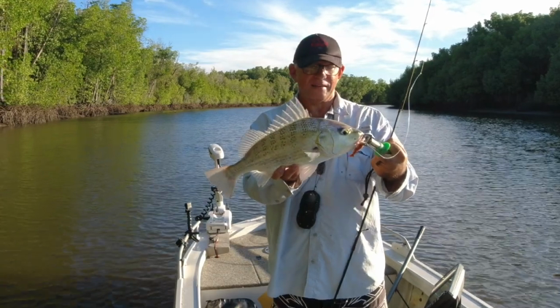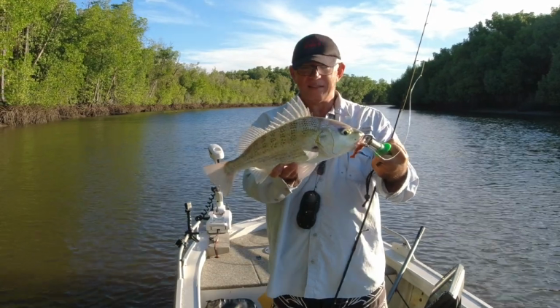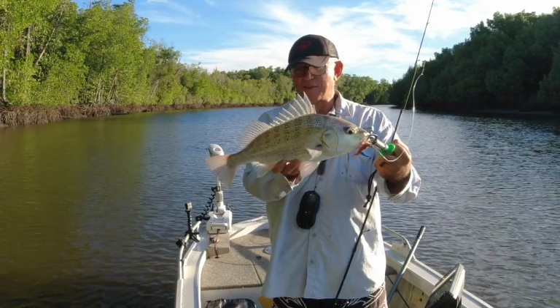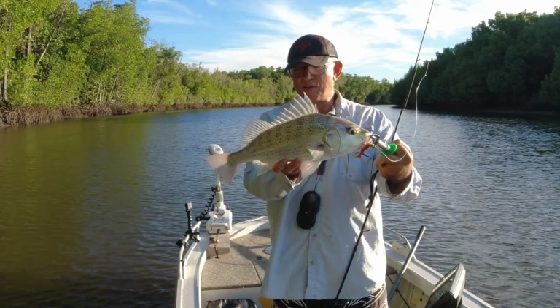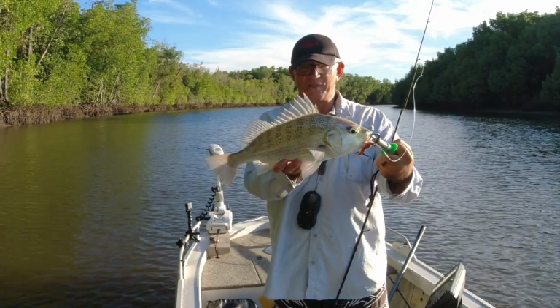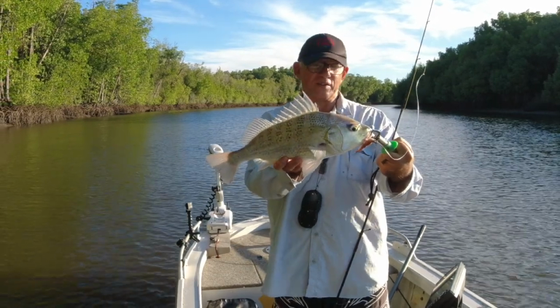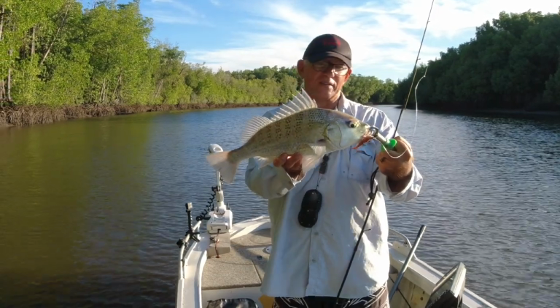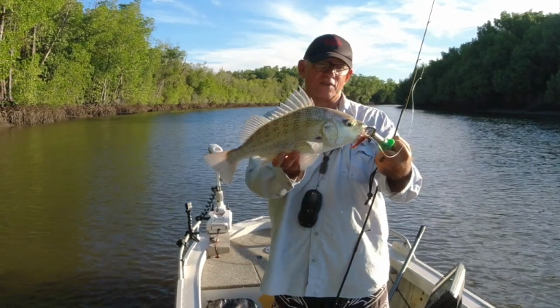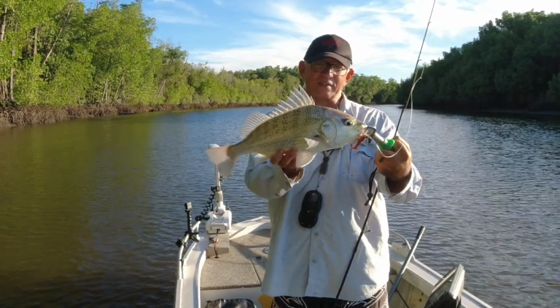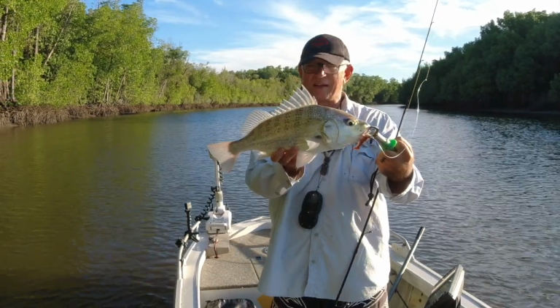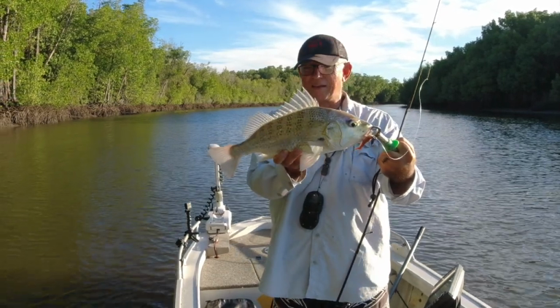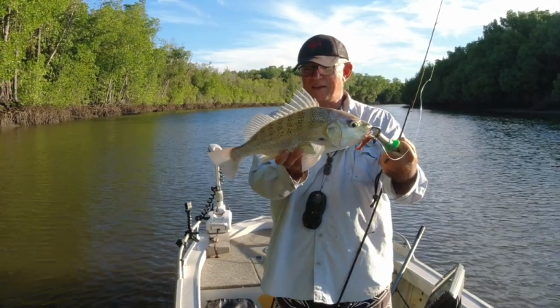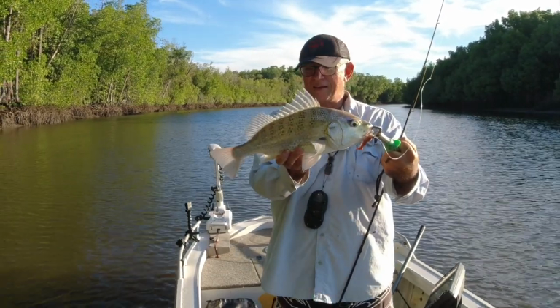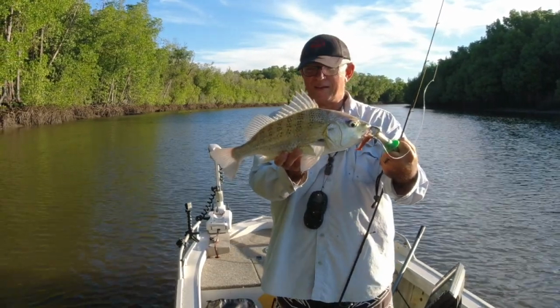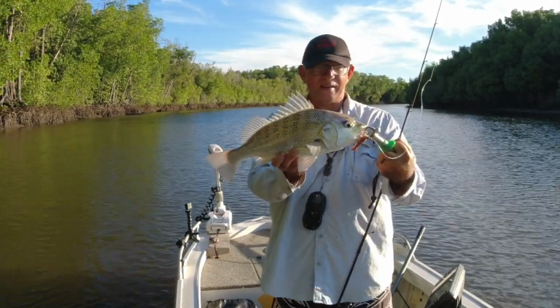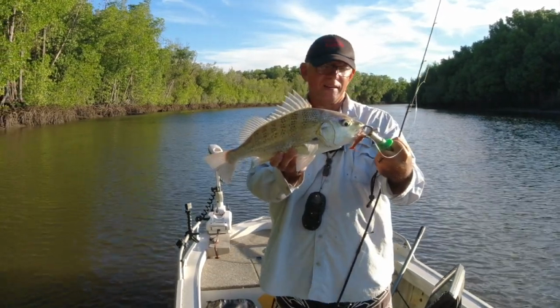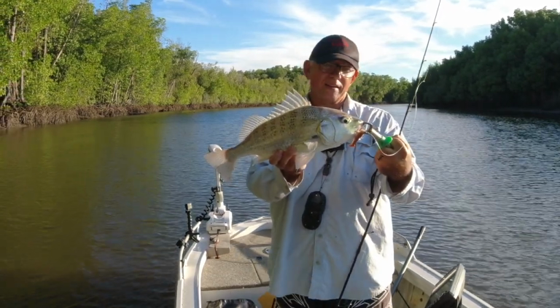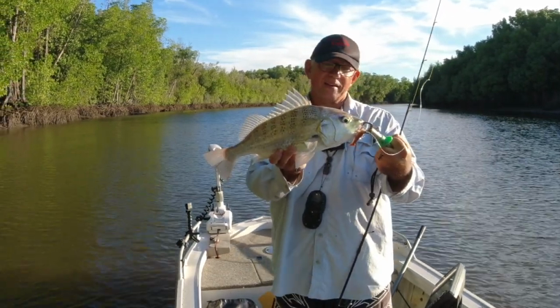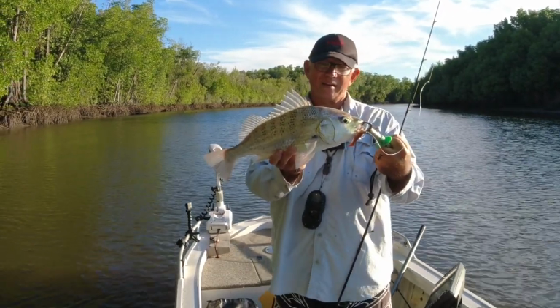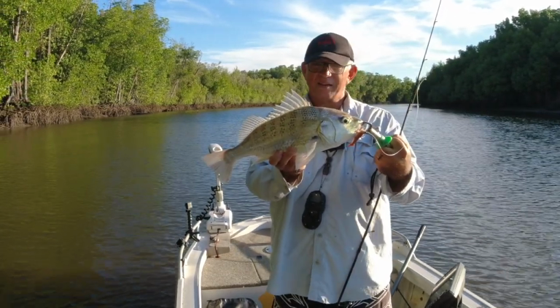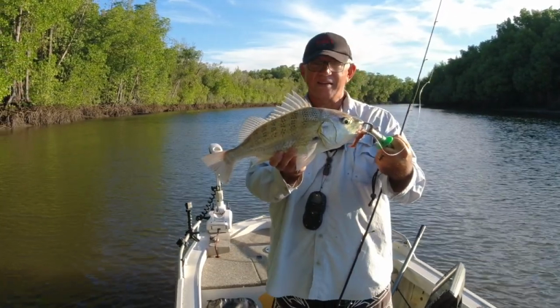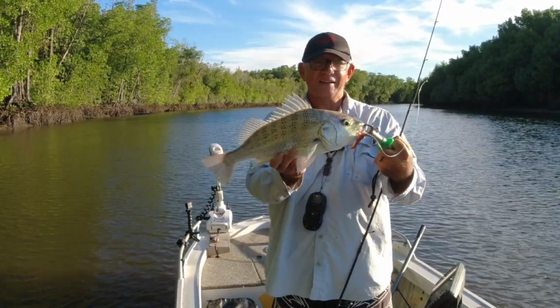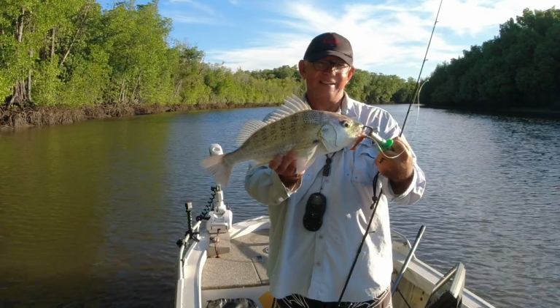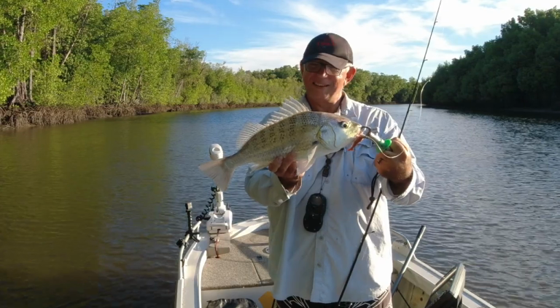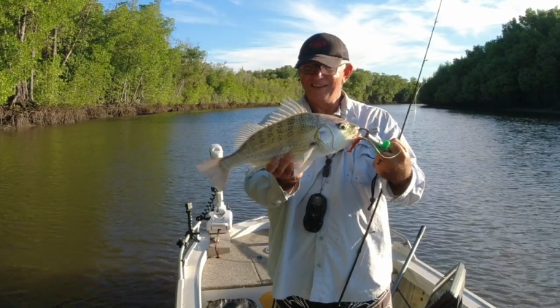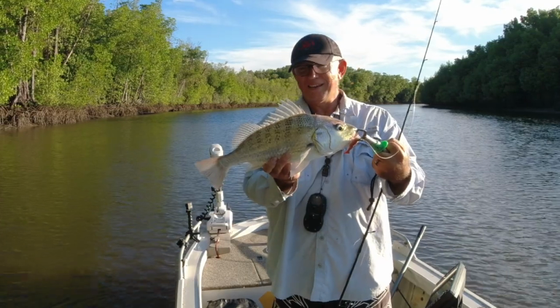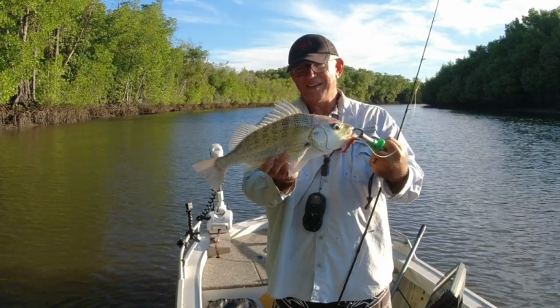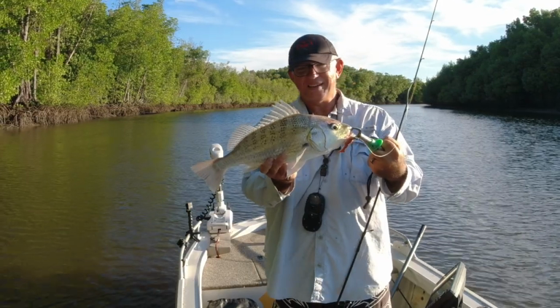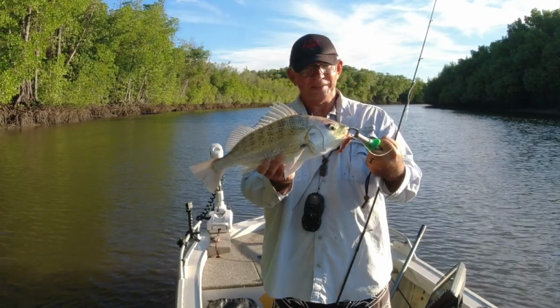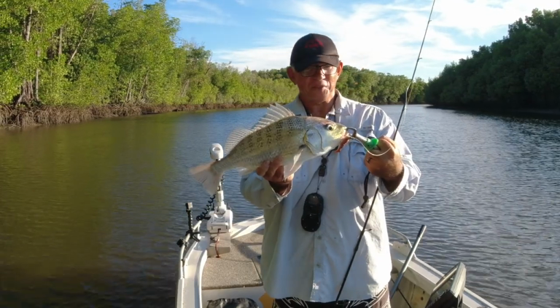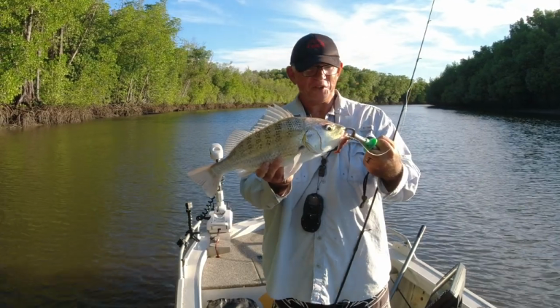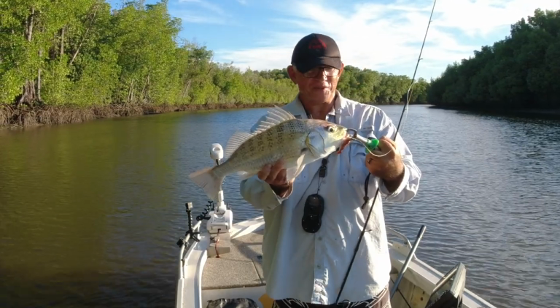That's a great fish - the Grunta. Beautiful.